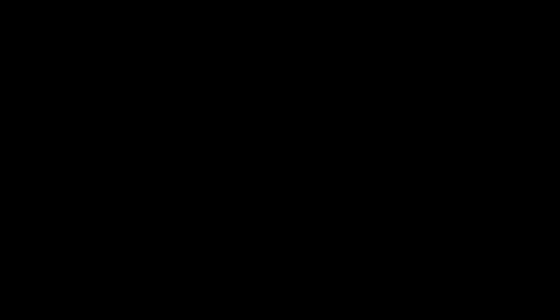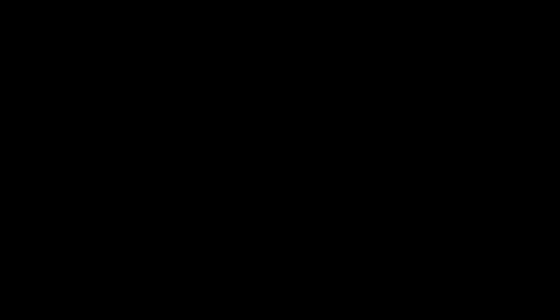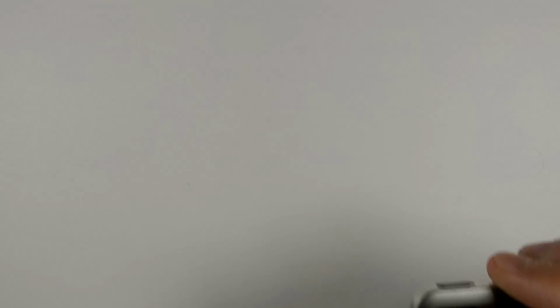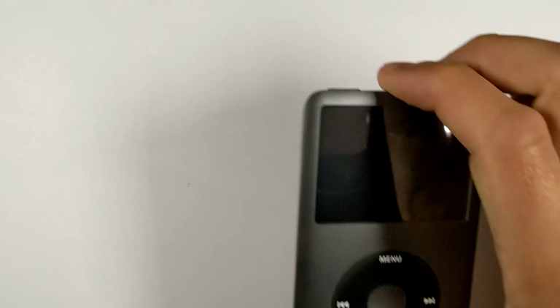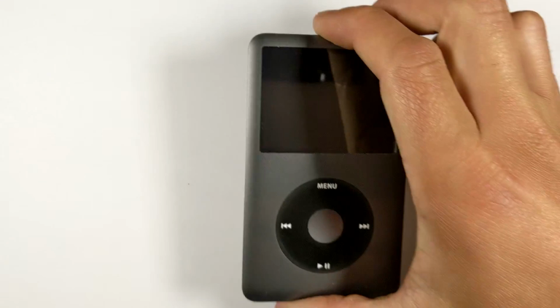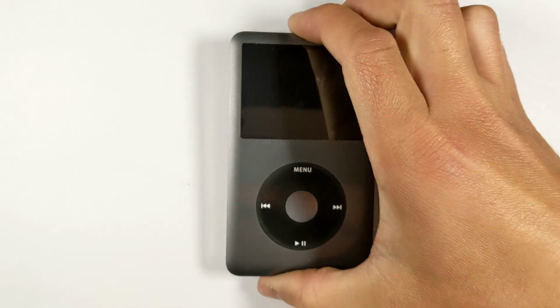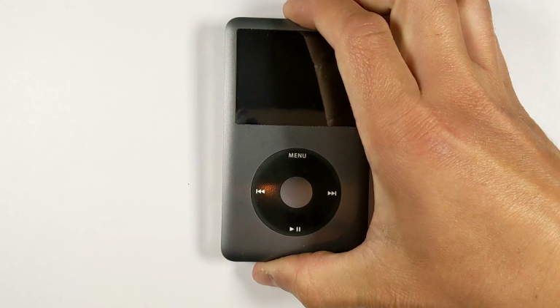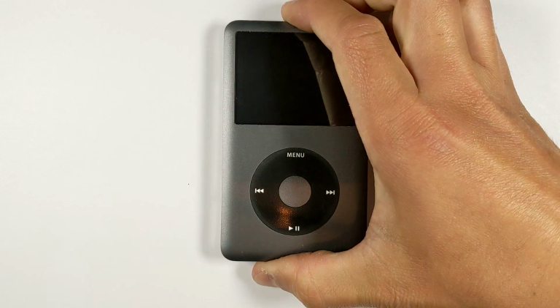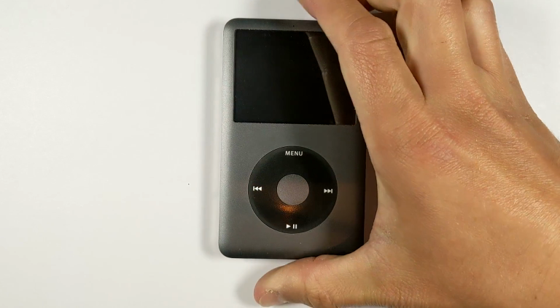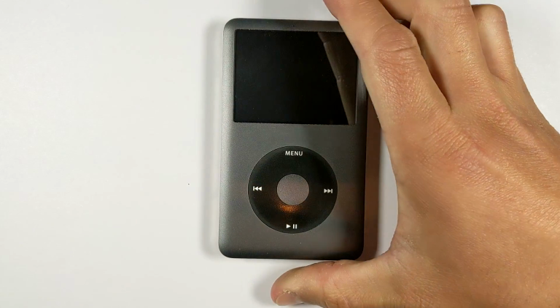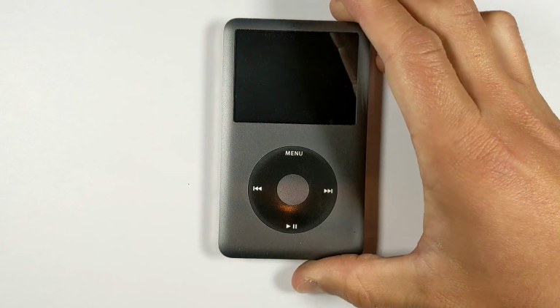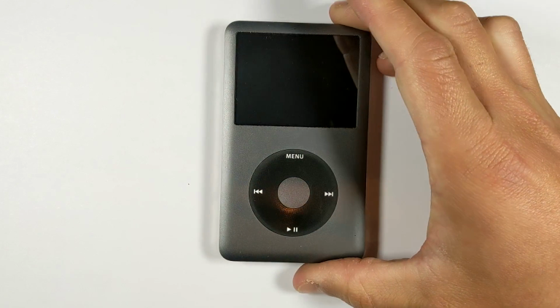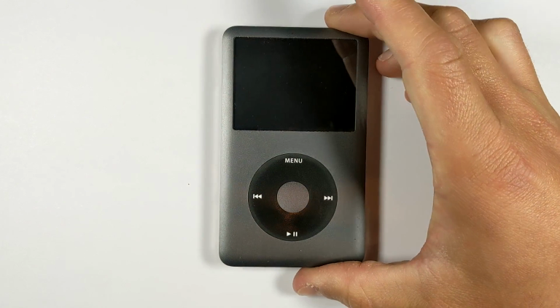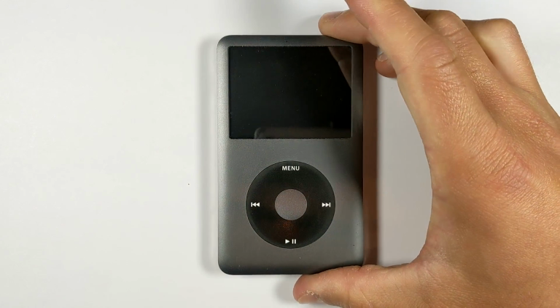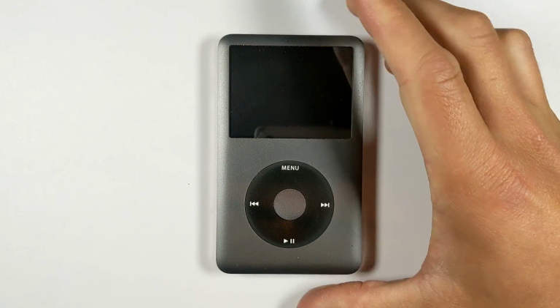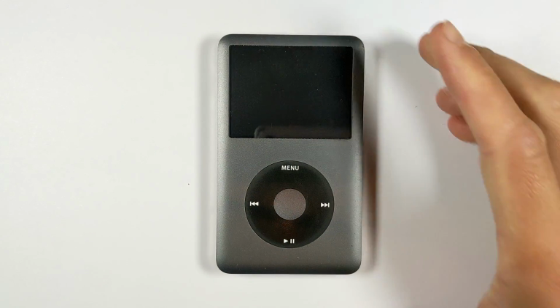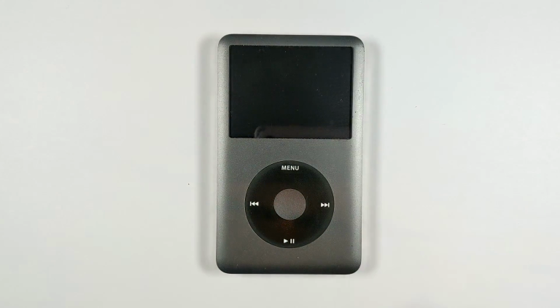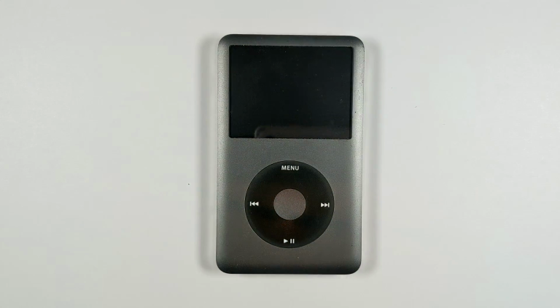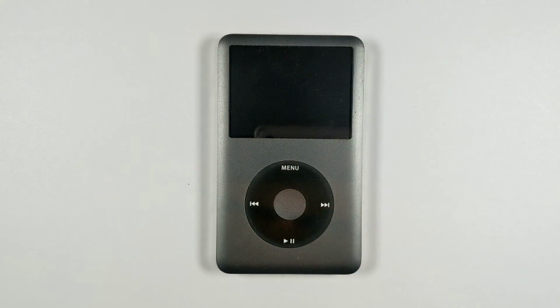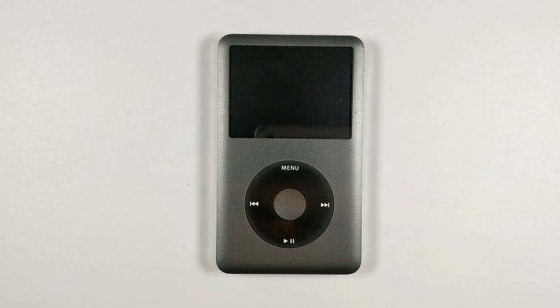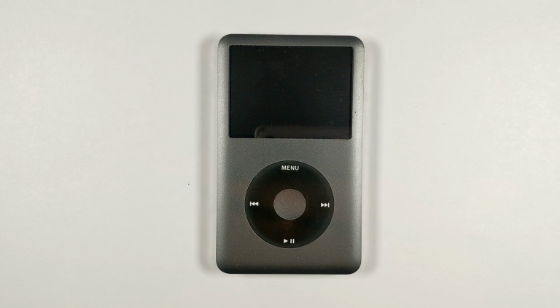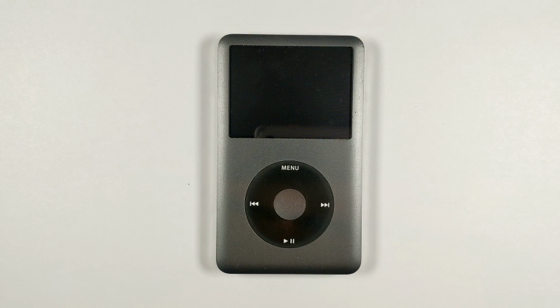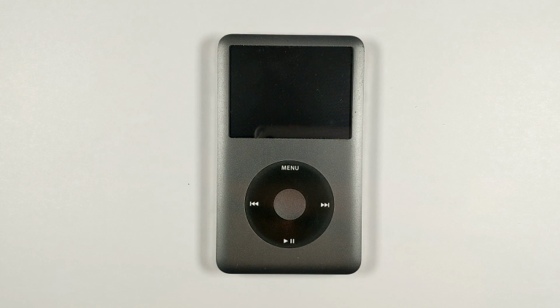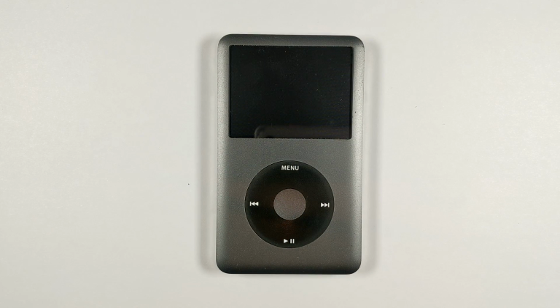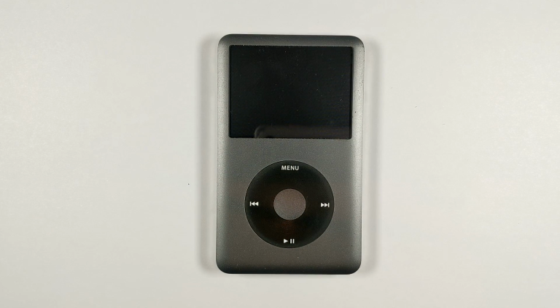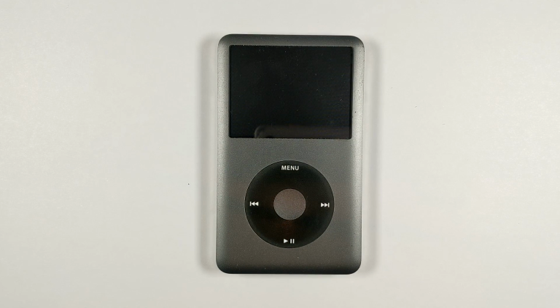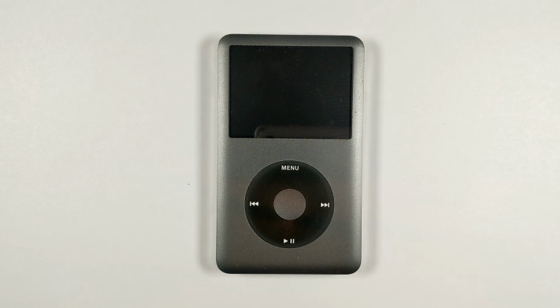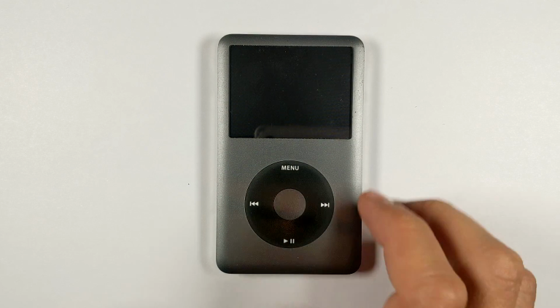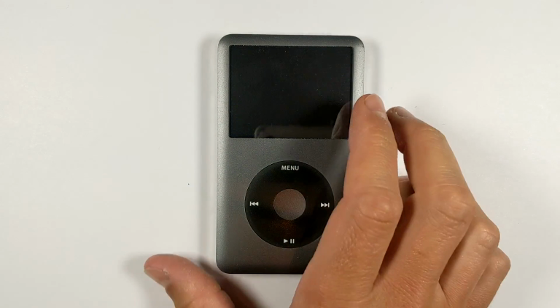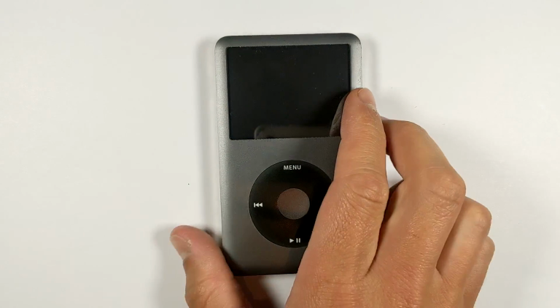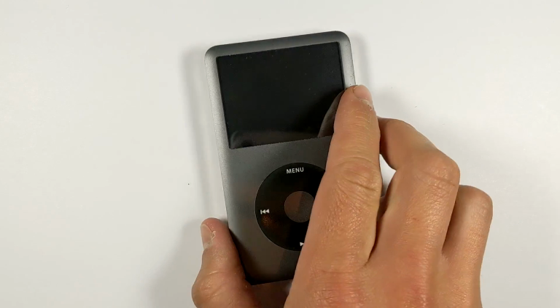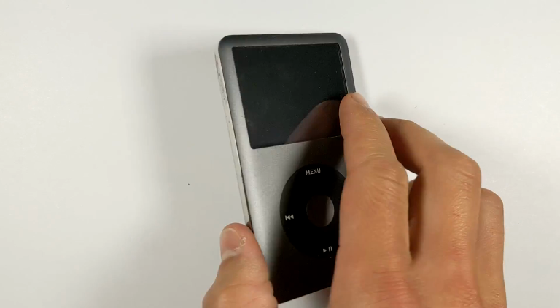Hello and welcome. In this video I'll be showing you how to upgrade the hard drive and install a new battery on the iPod Classic 6th and 7th gens.